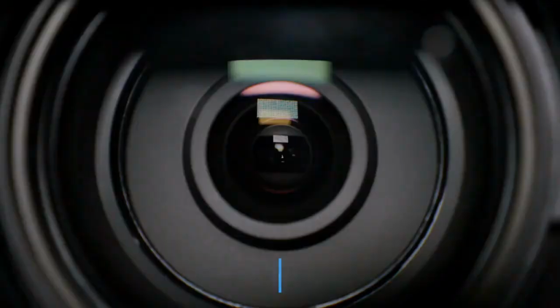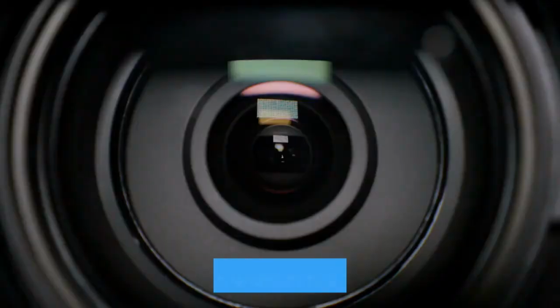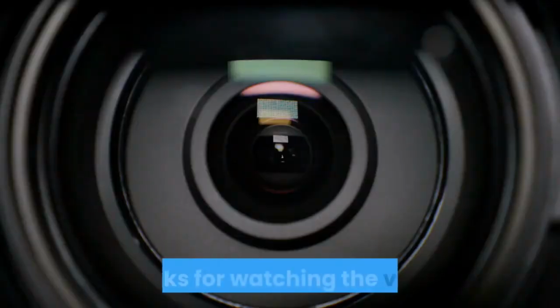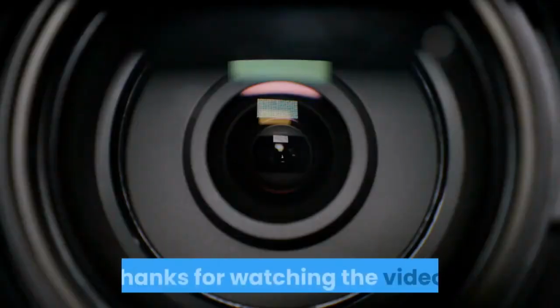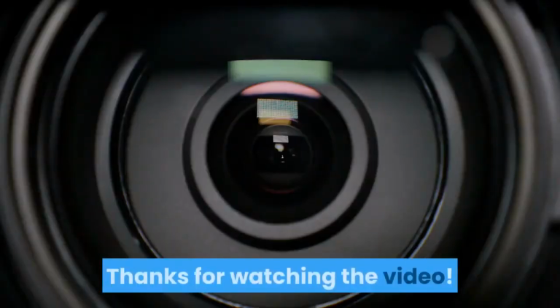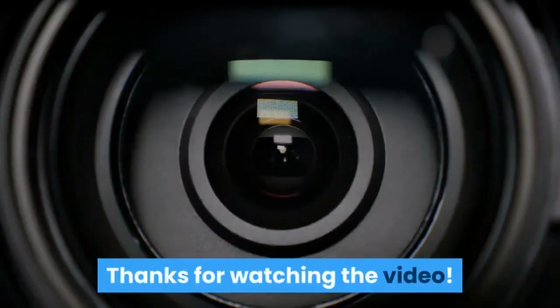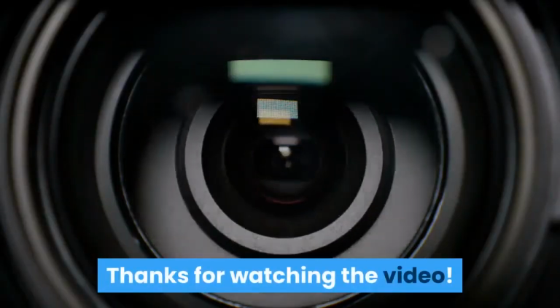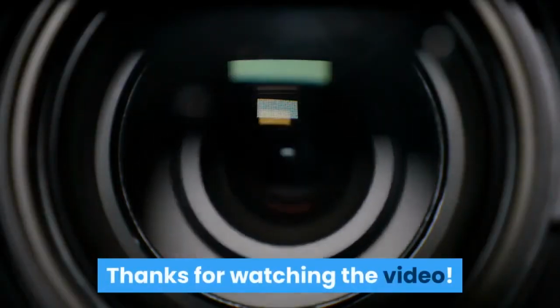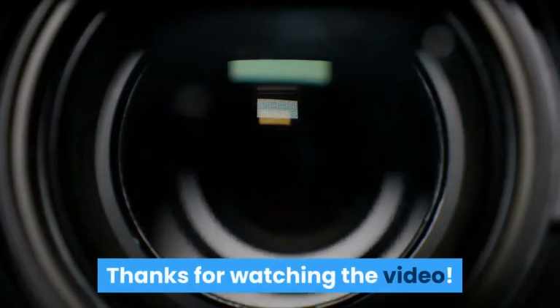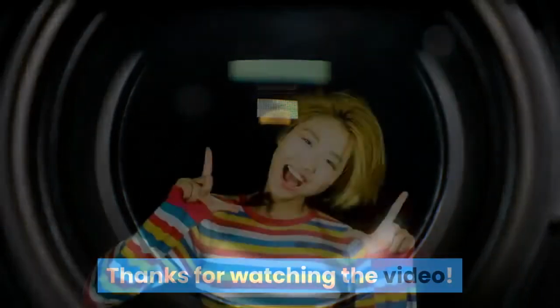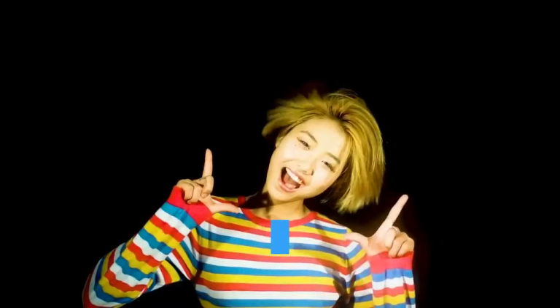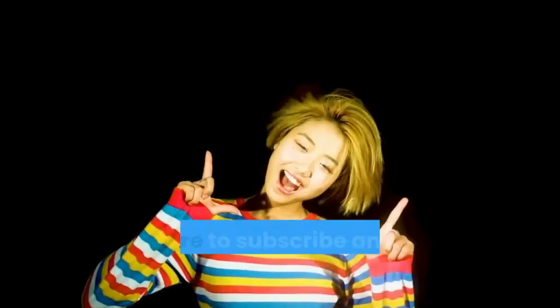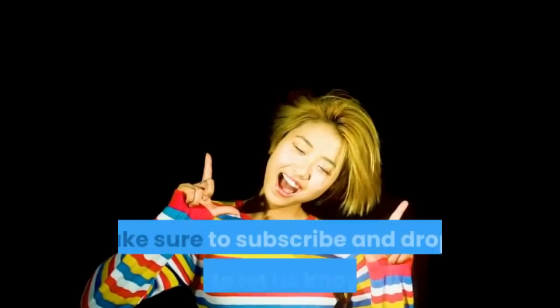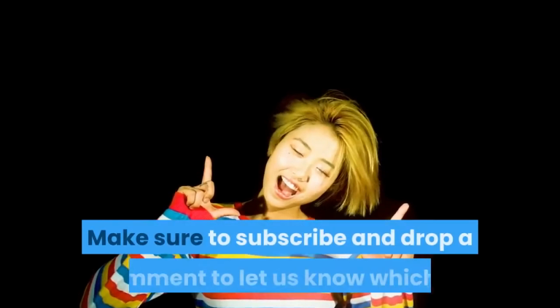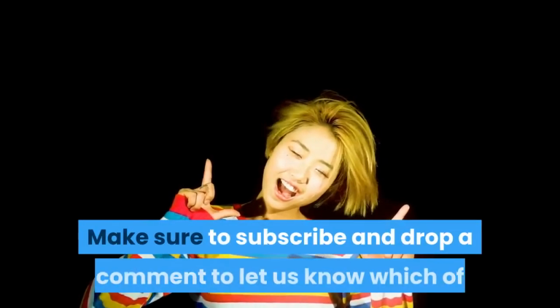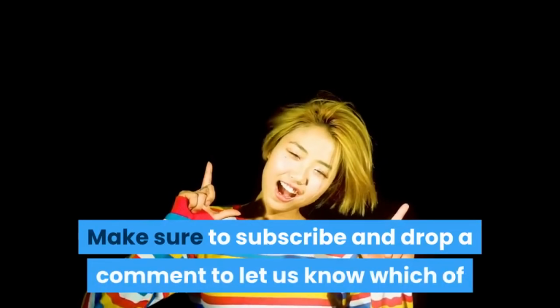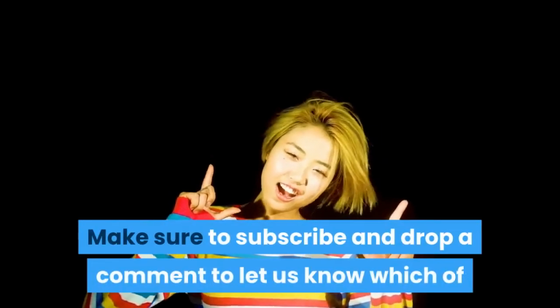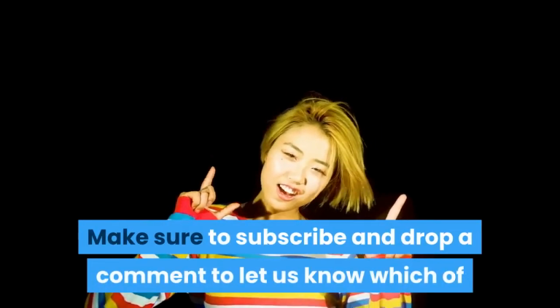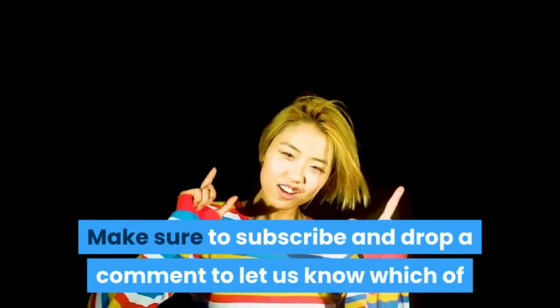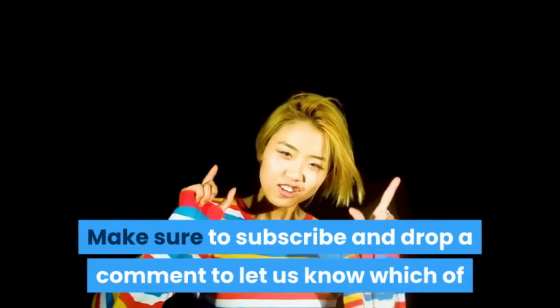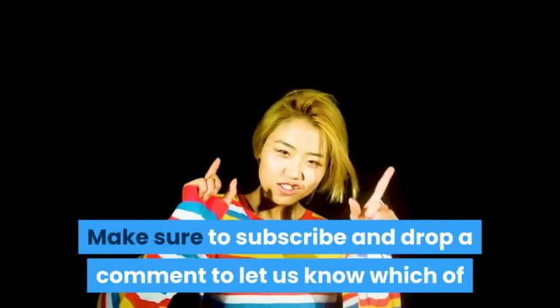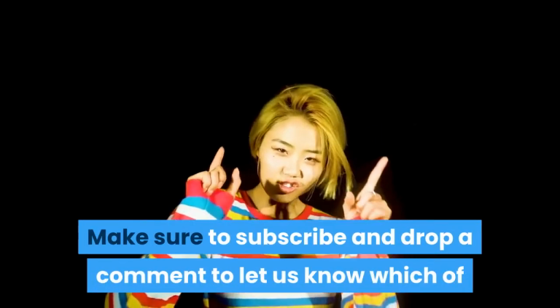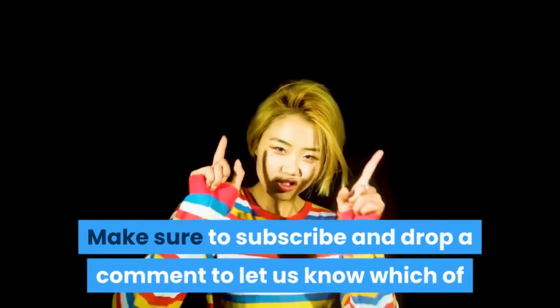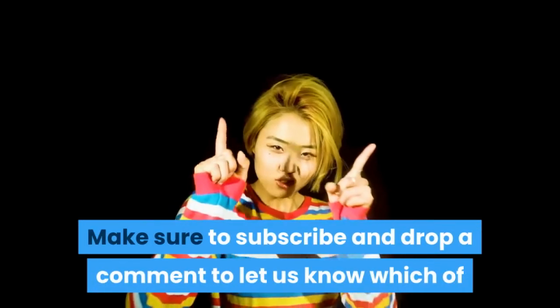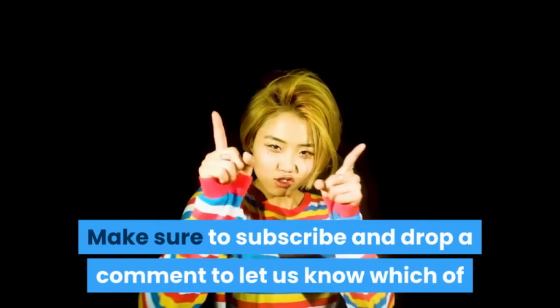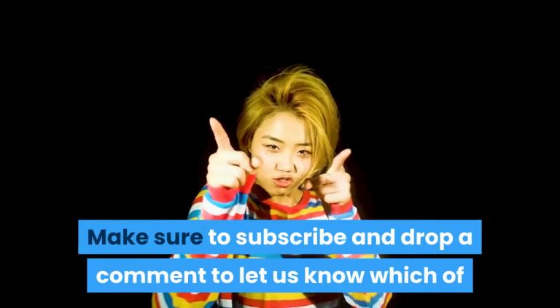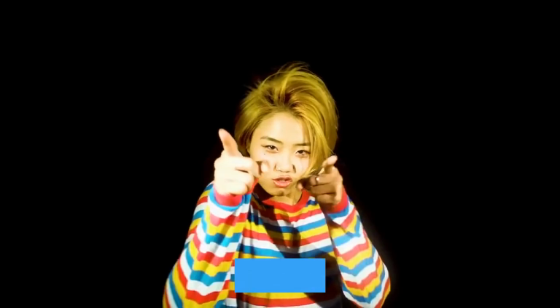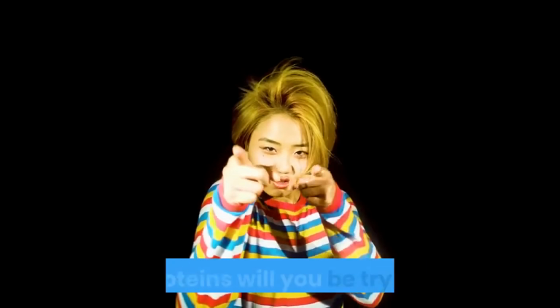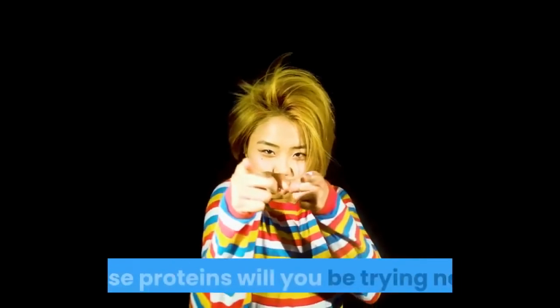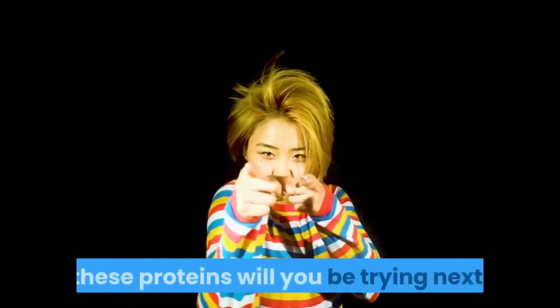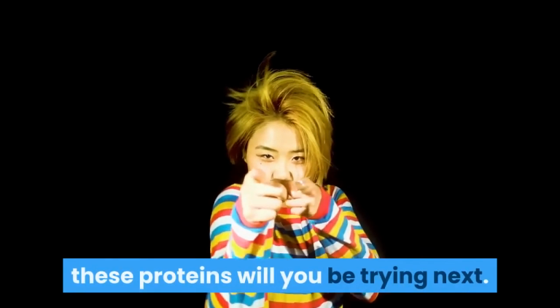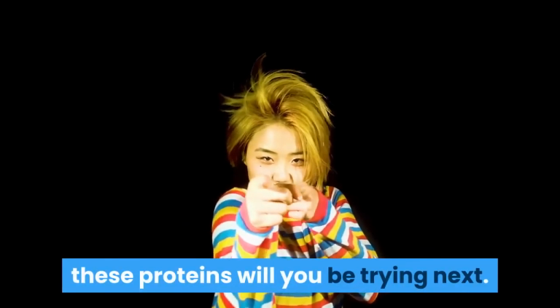Thanks for watching the video. Make sure to subscribe and drop a comment. Let us know which of these proteins you'll be trying next.